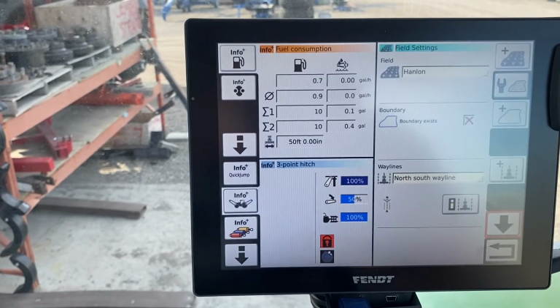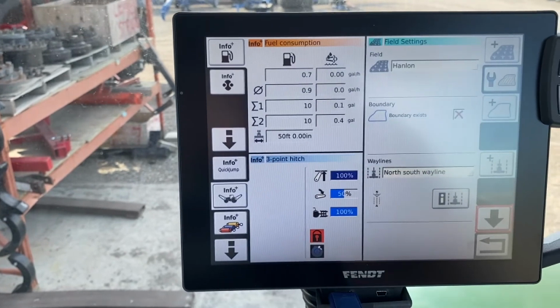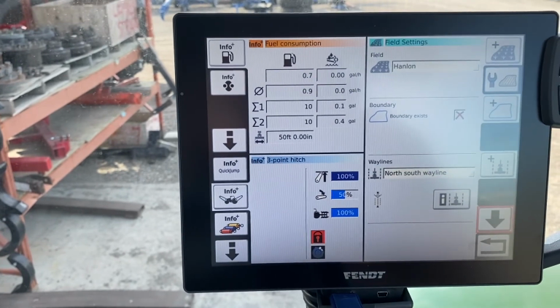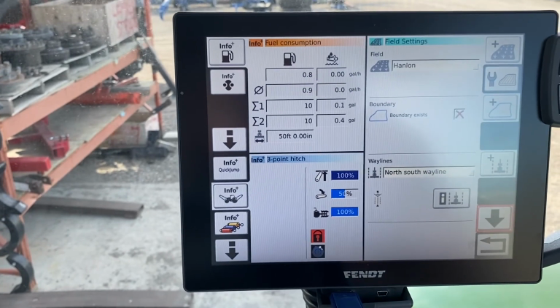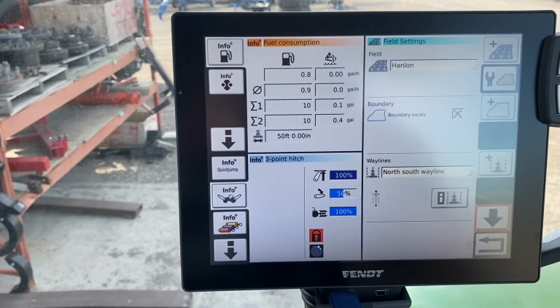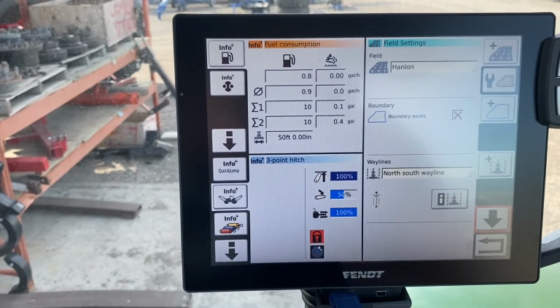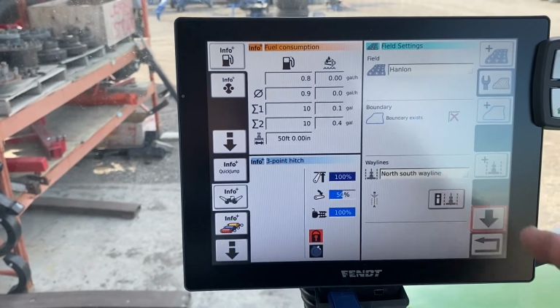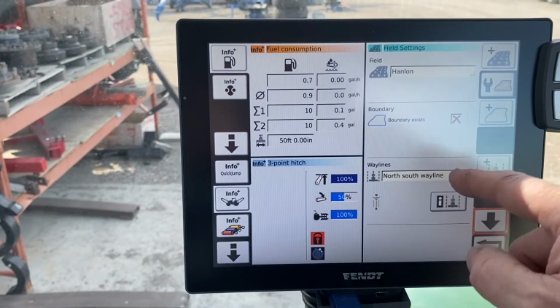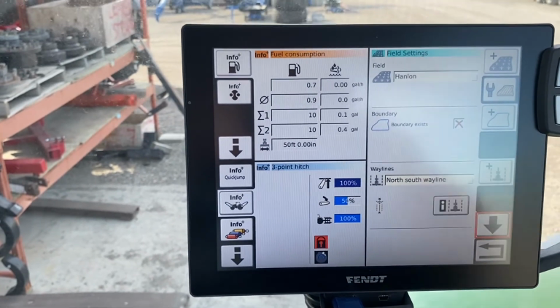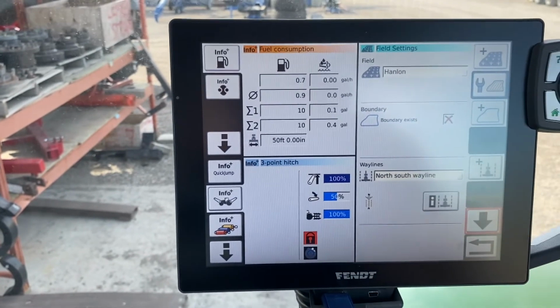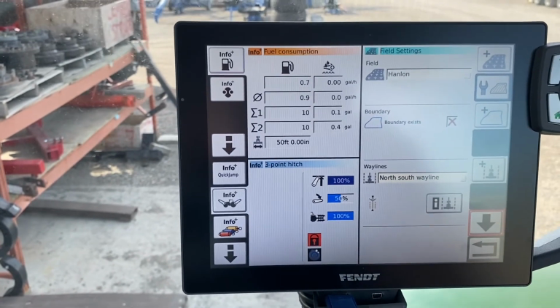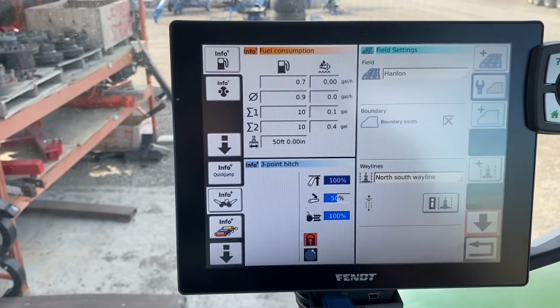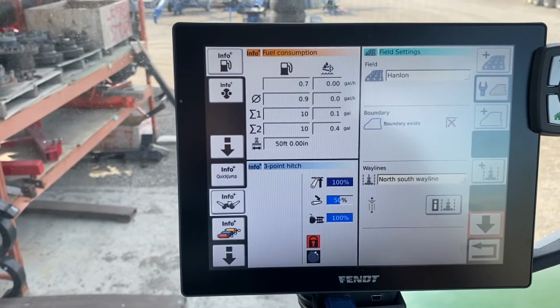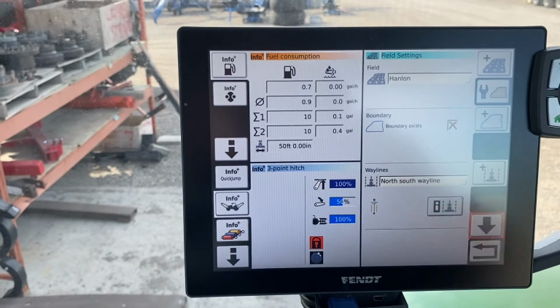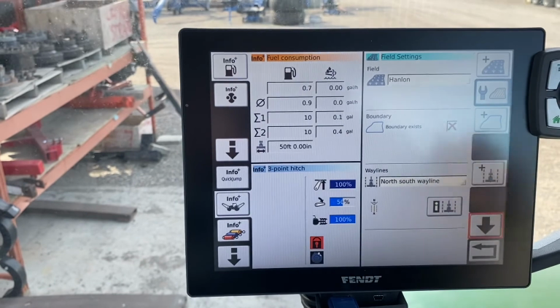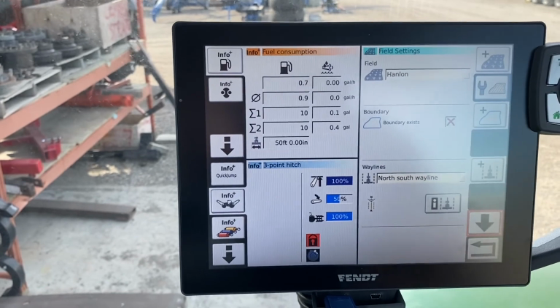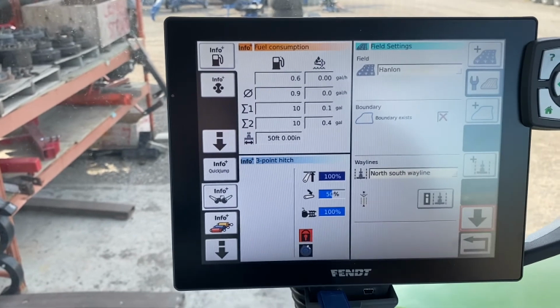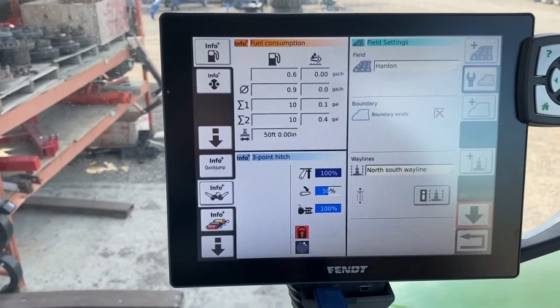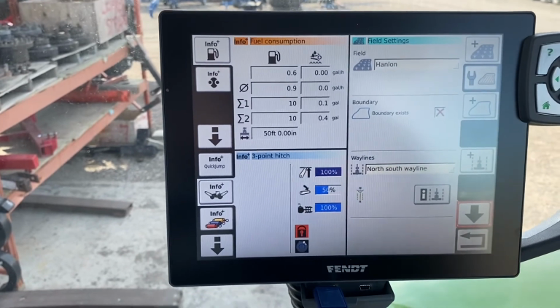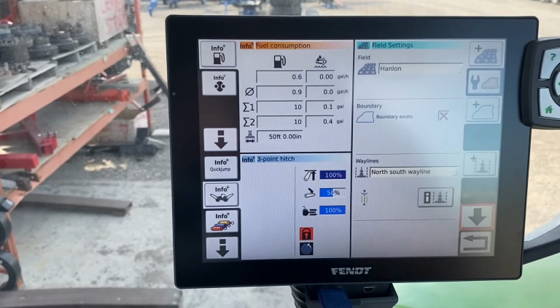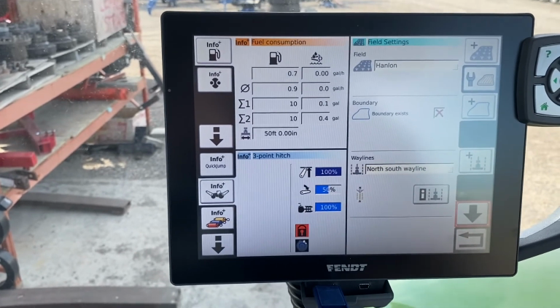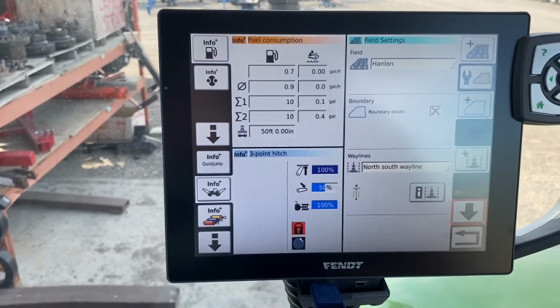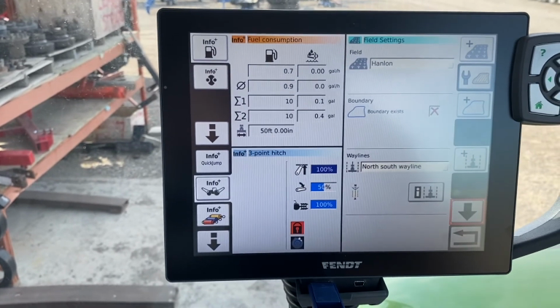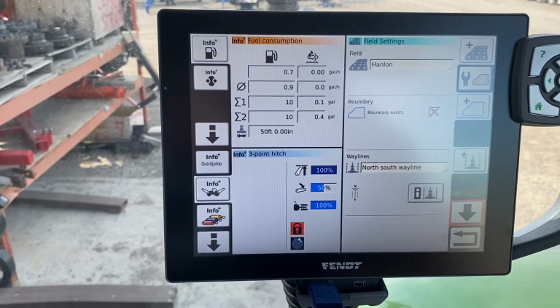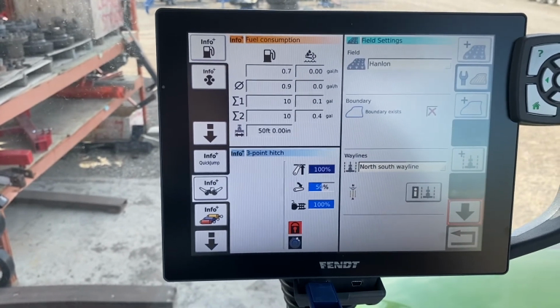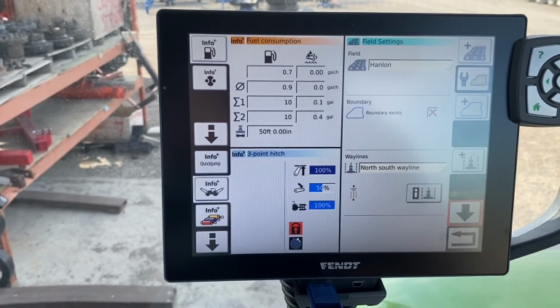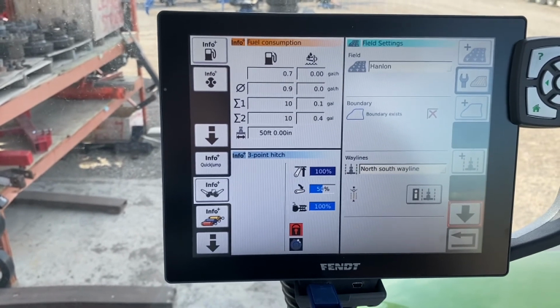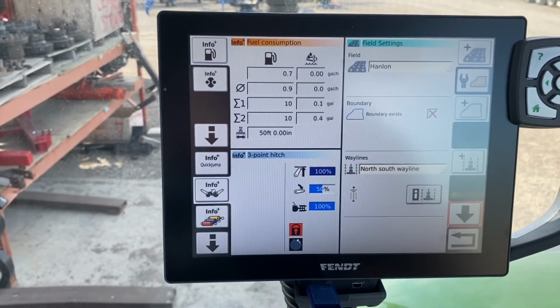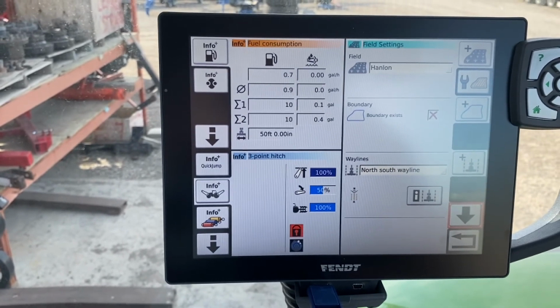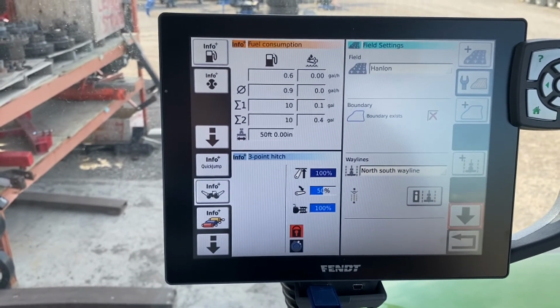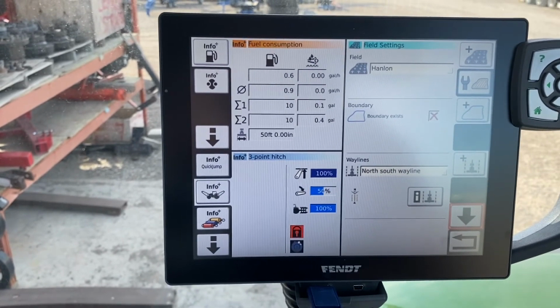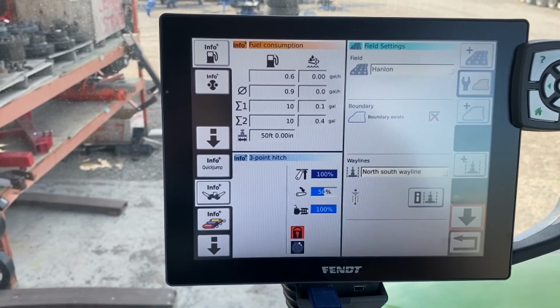Now you have to hit the disk with the GPS signal to save it. Now we've saved that wayline.